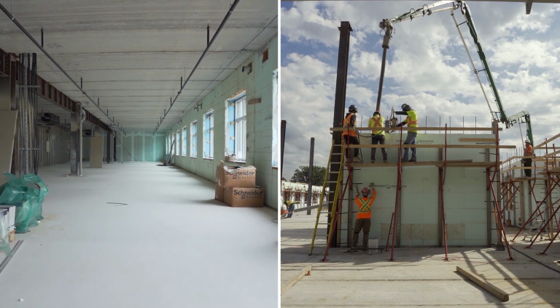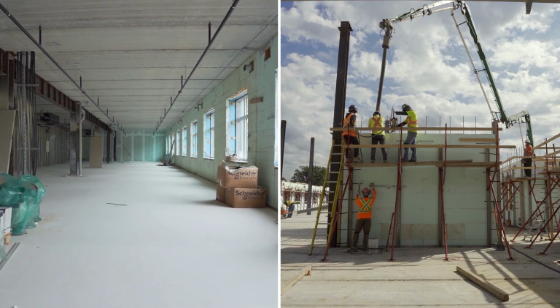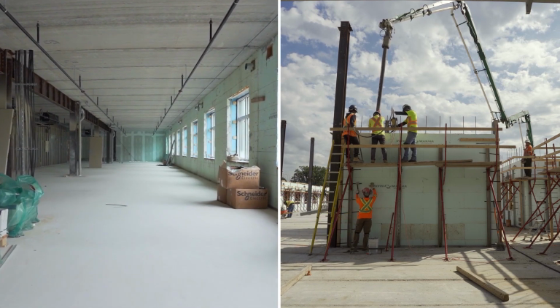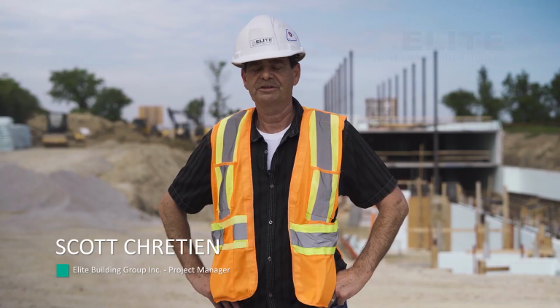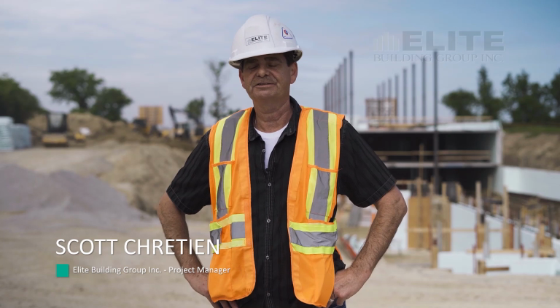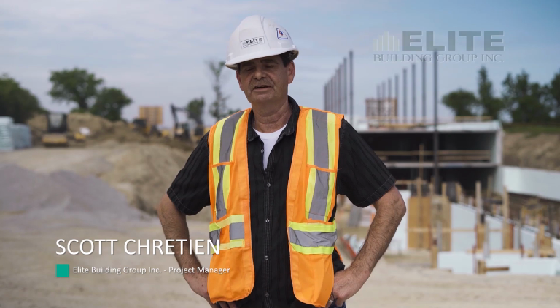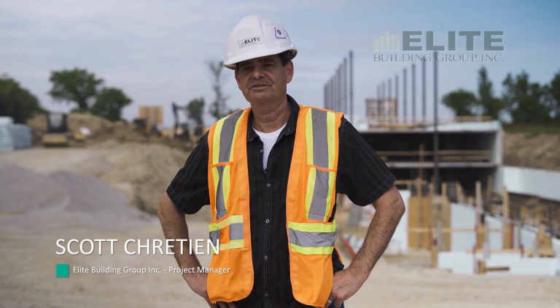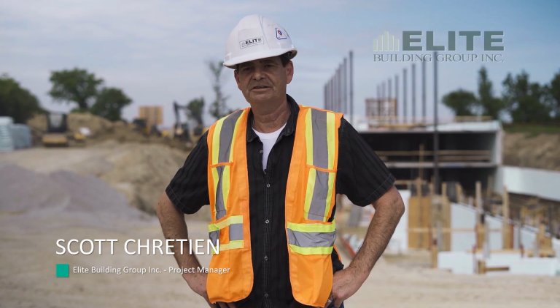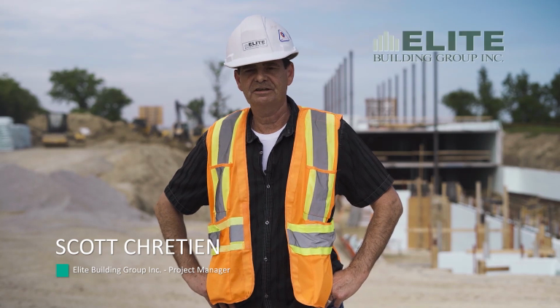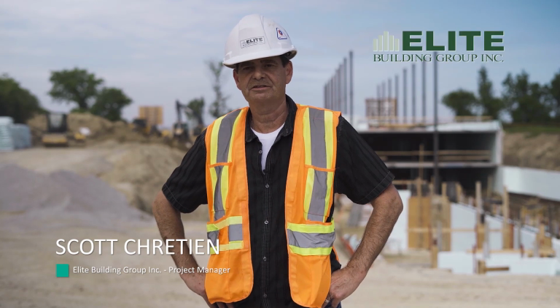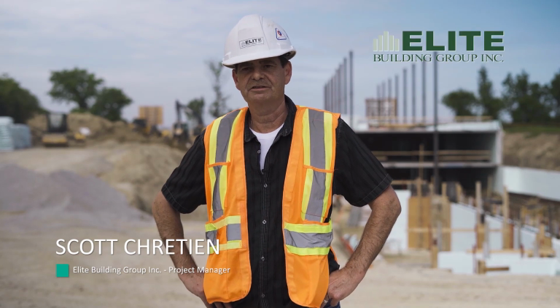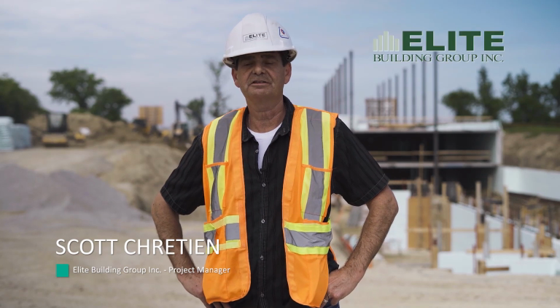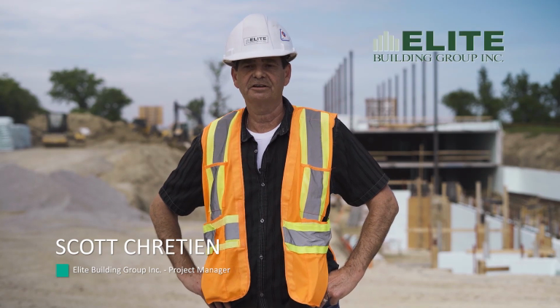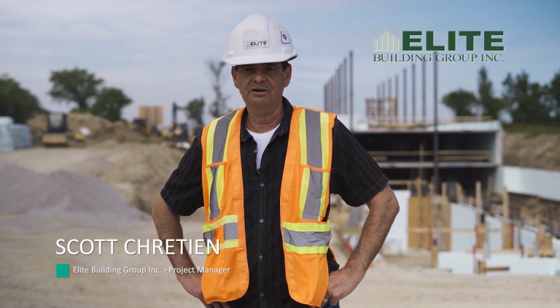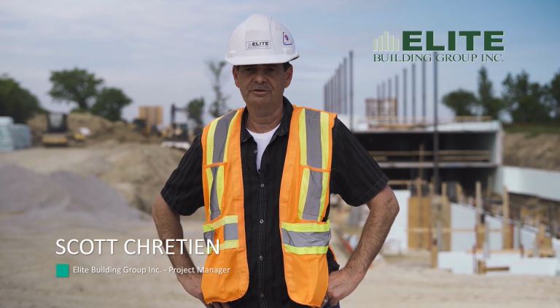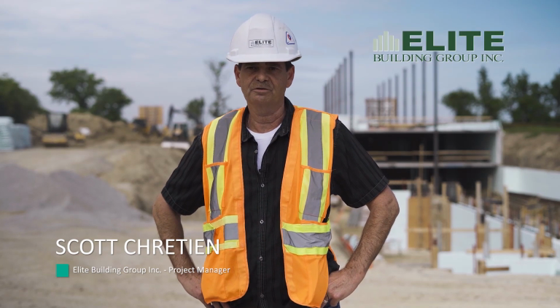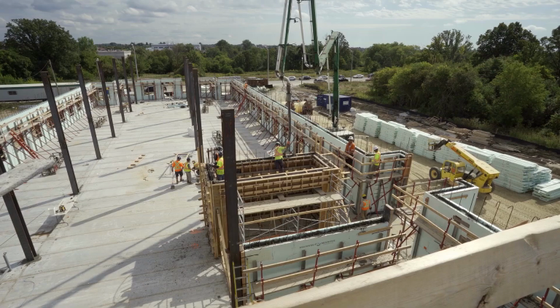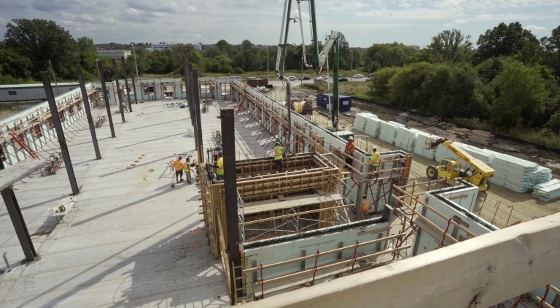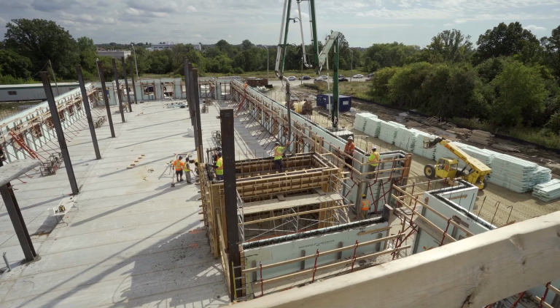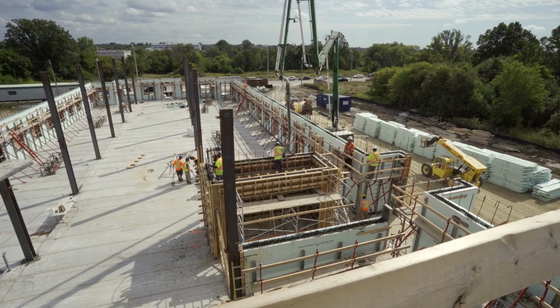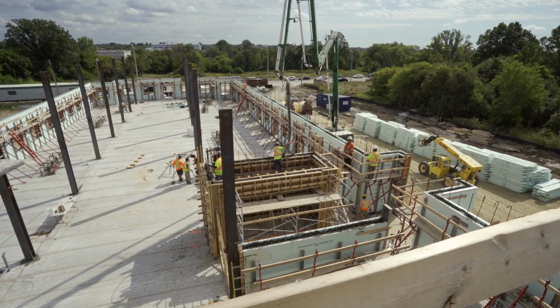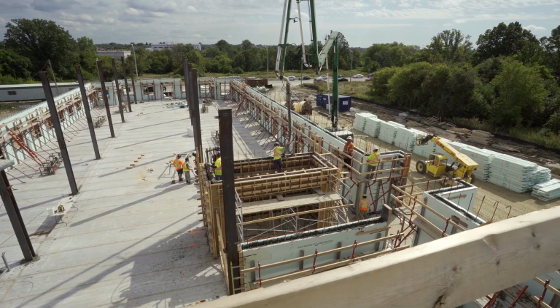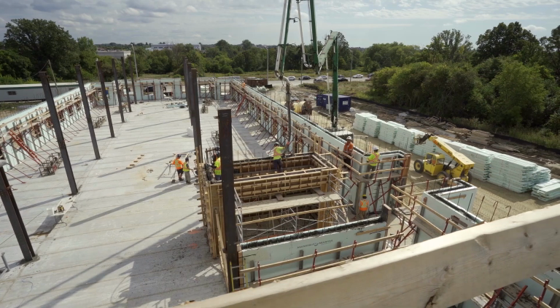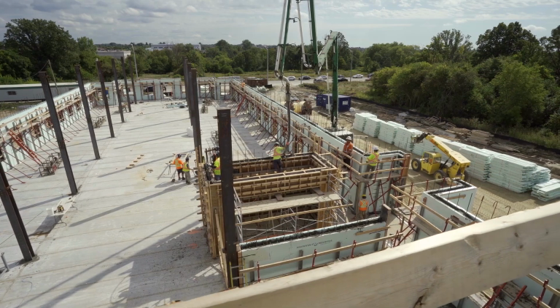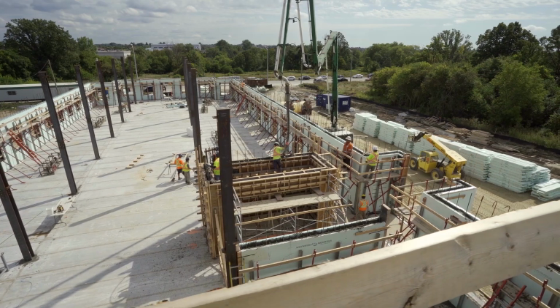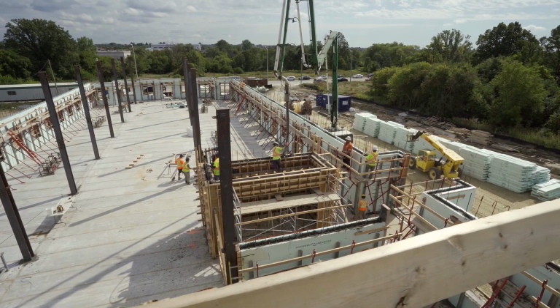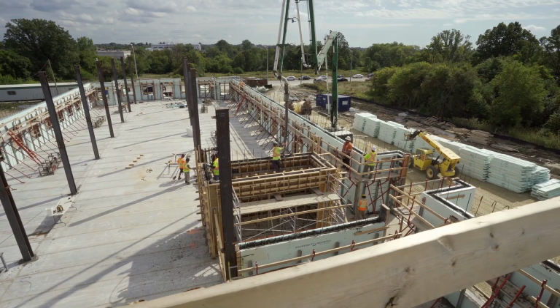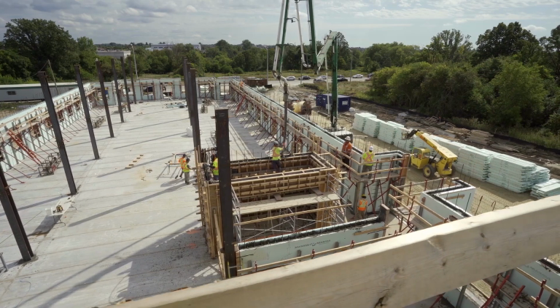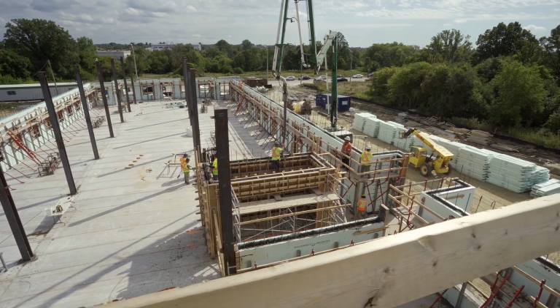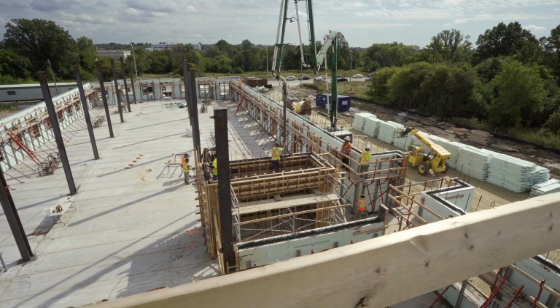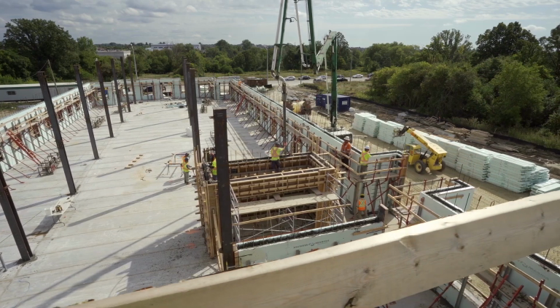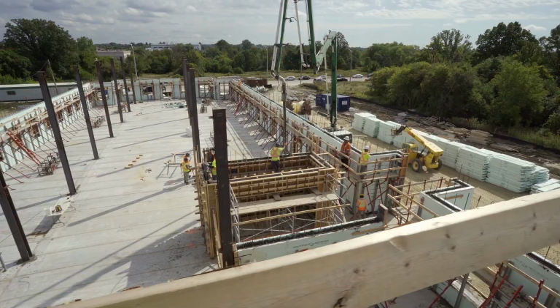We build with ICFs. ICF is an insulated concrete form. On this particular building, we're using the new XR35.